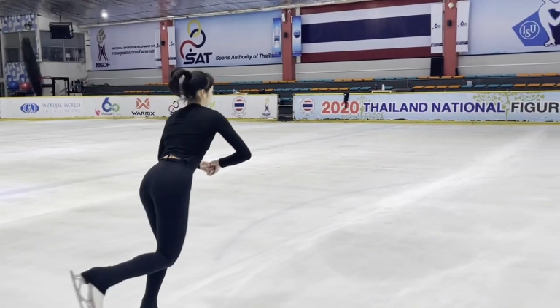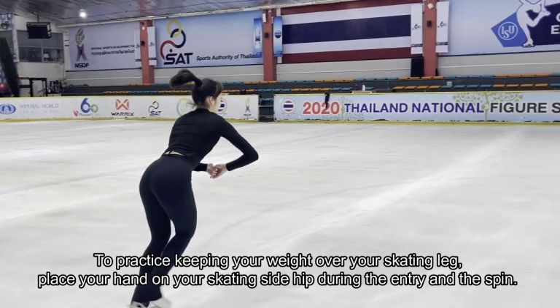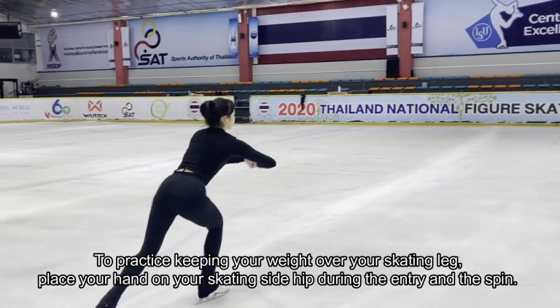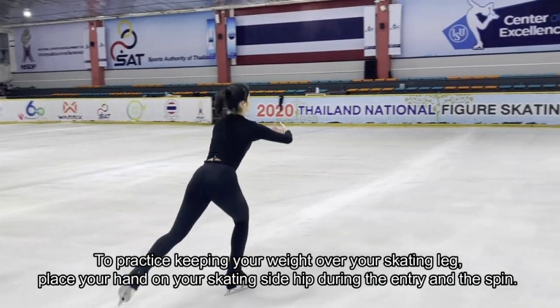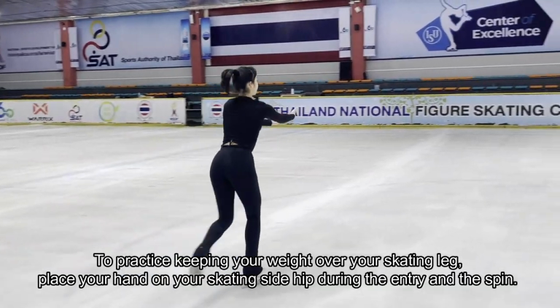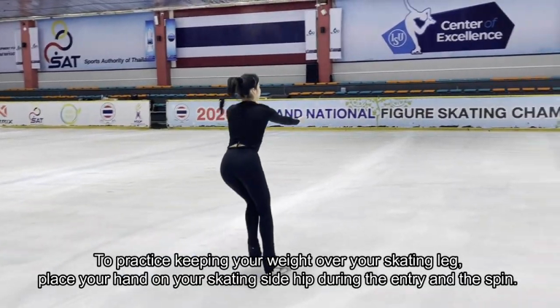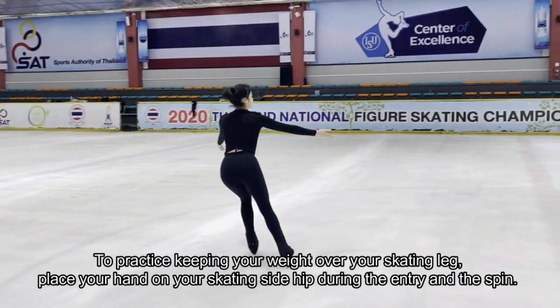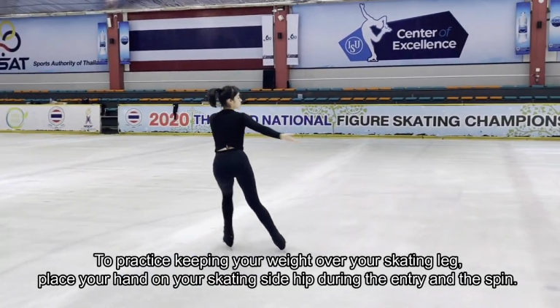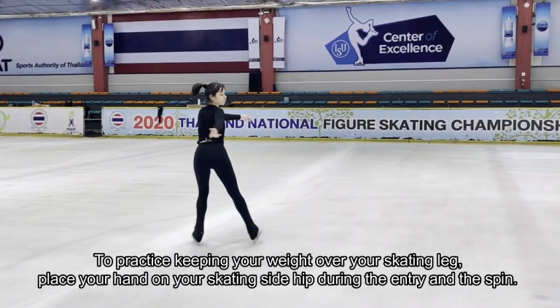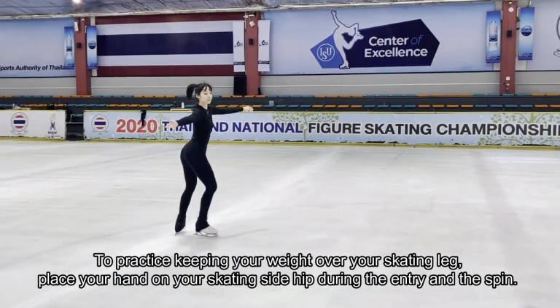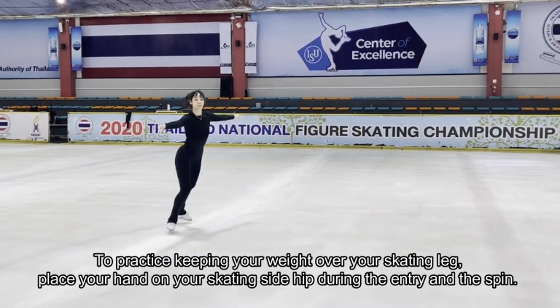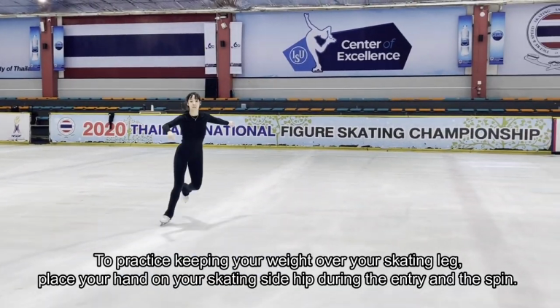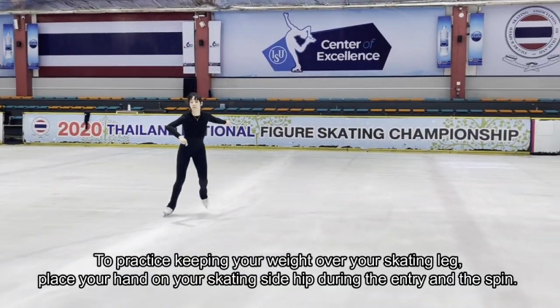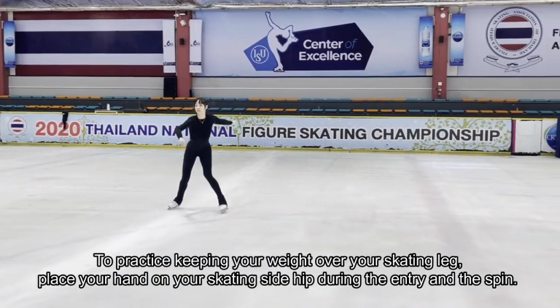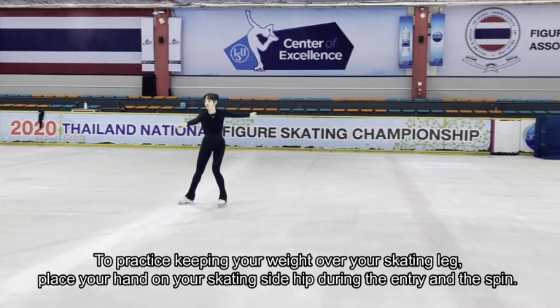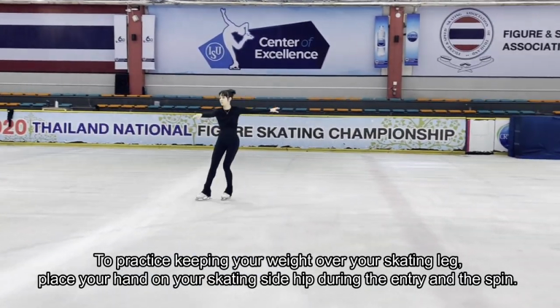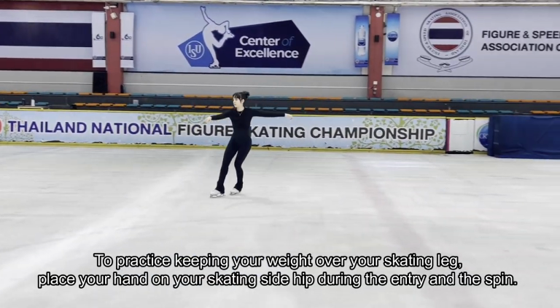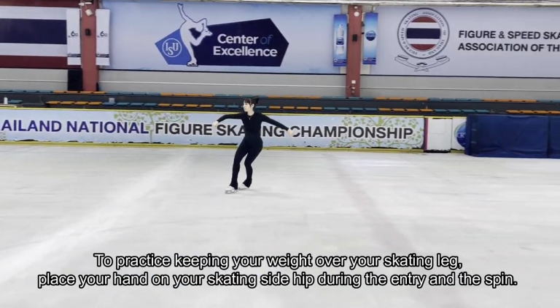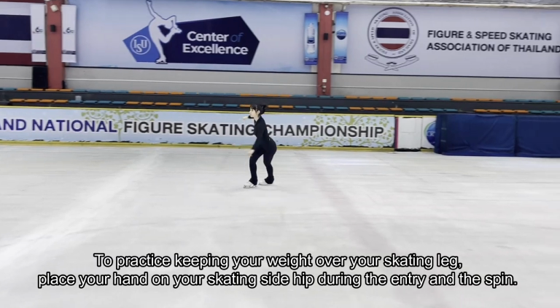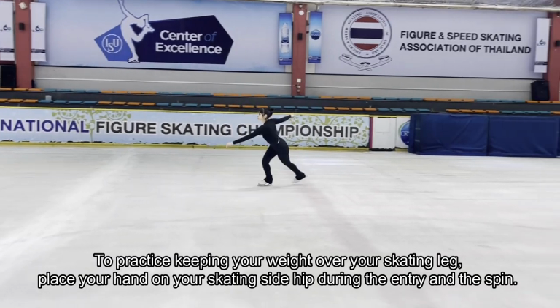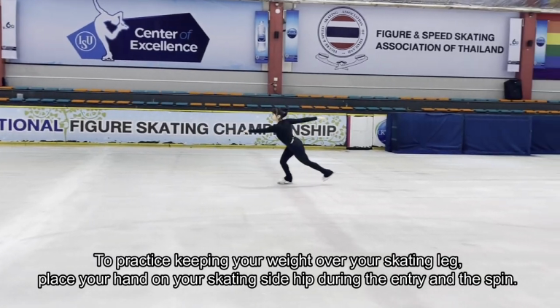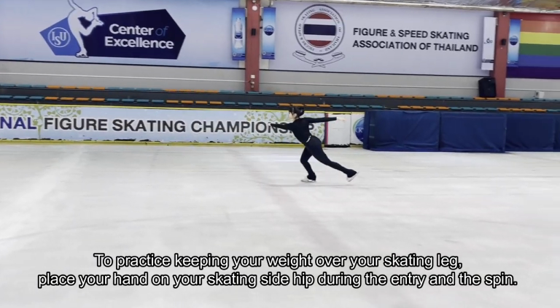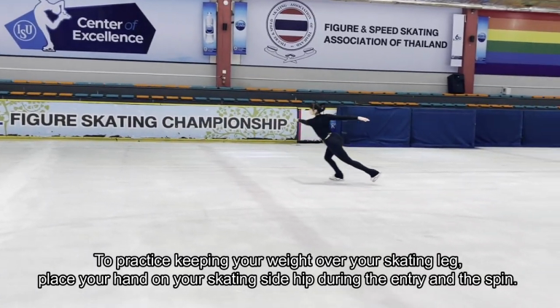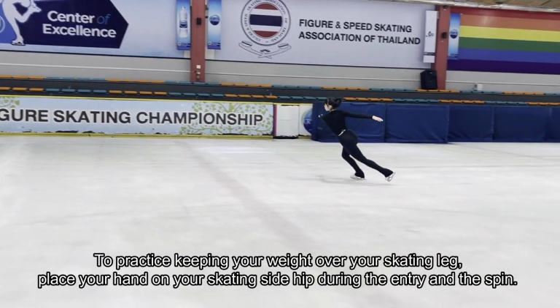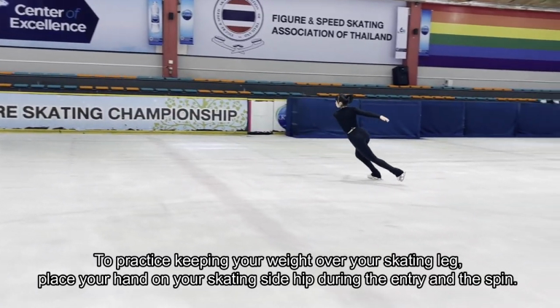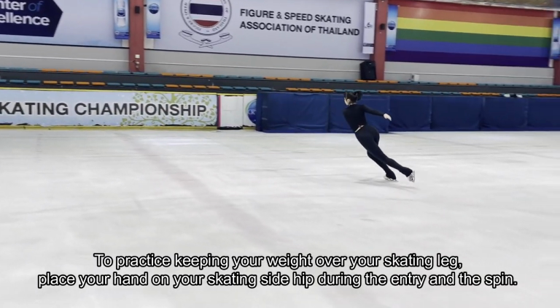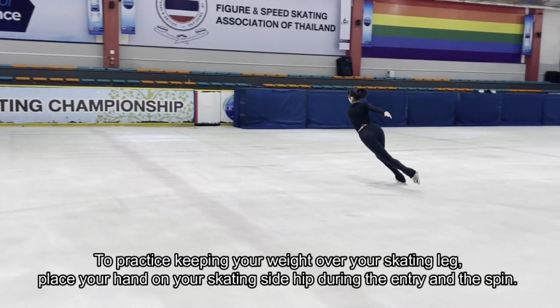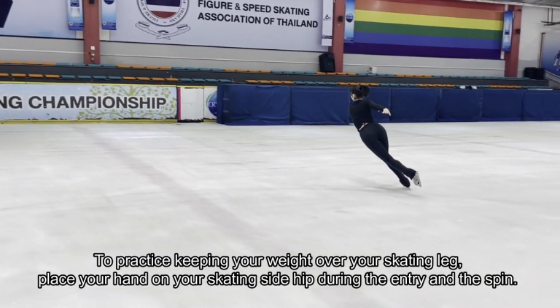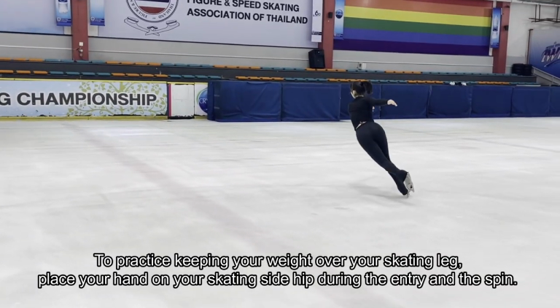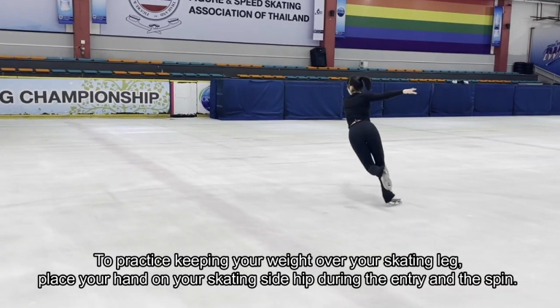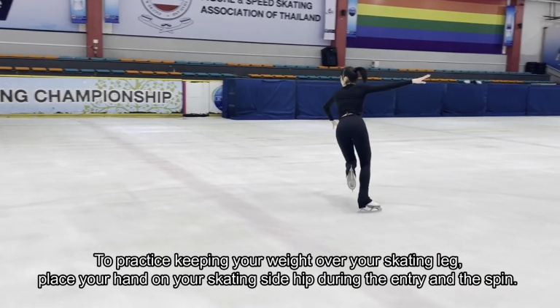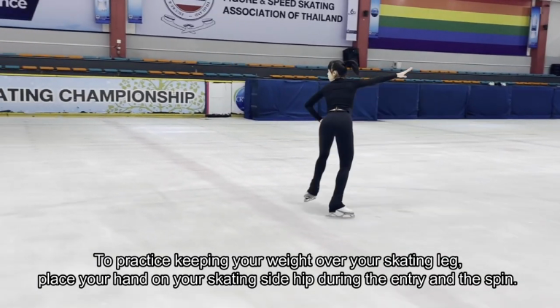To practice keeping your weight over your skating leg, place your hand on your skating side hip during the entry and the spin.